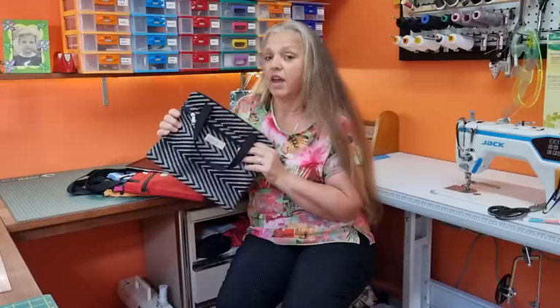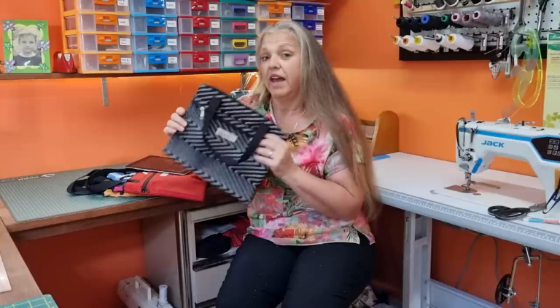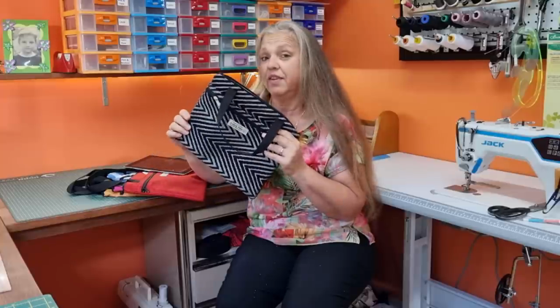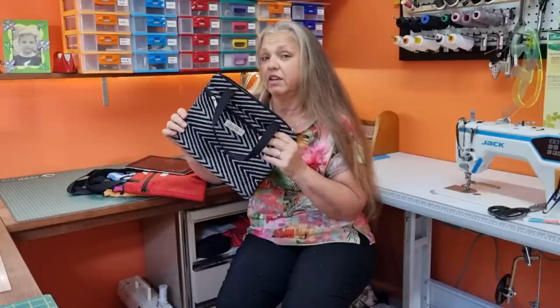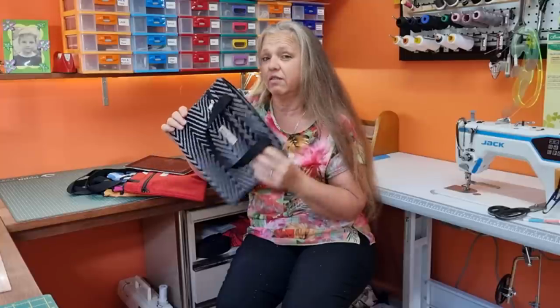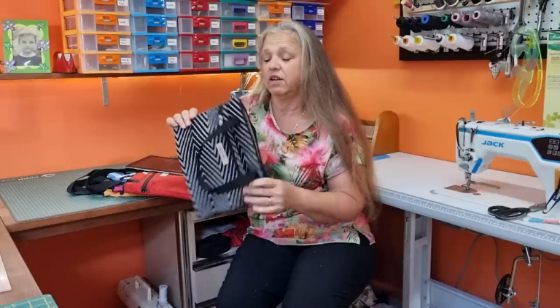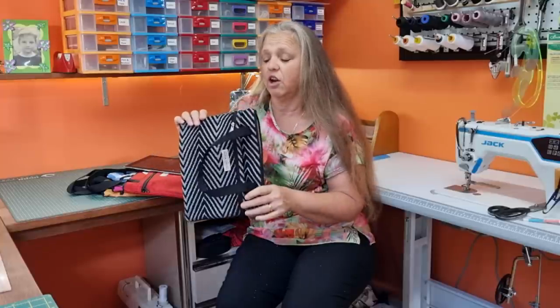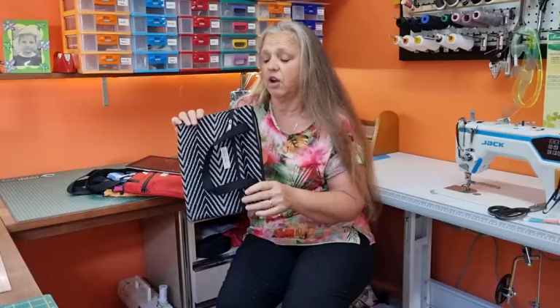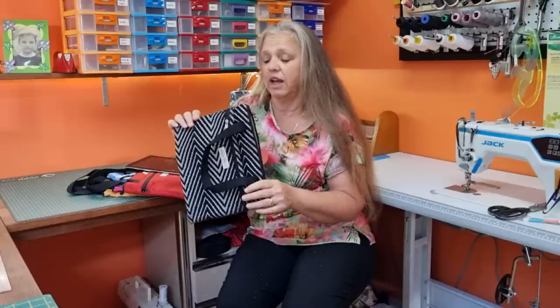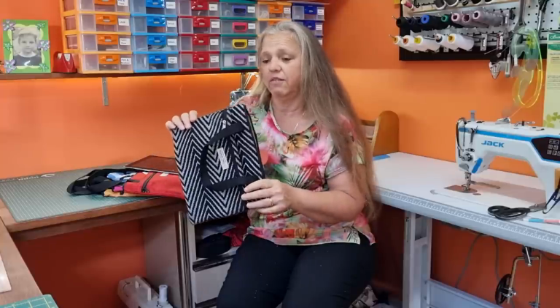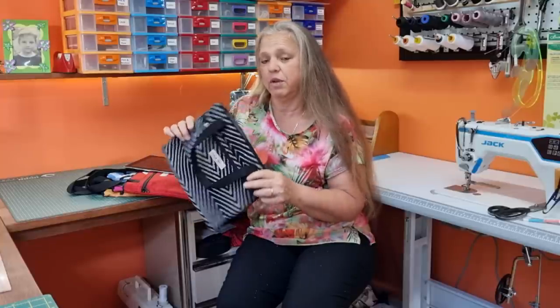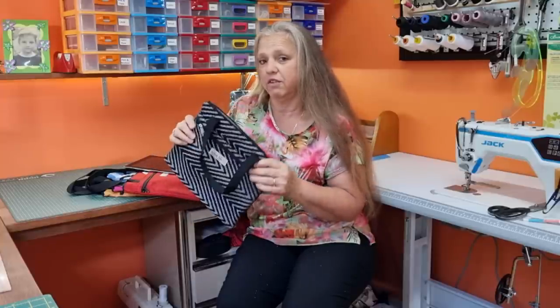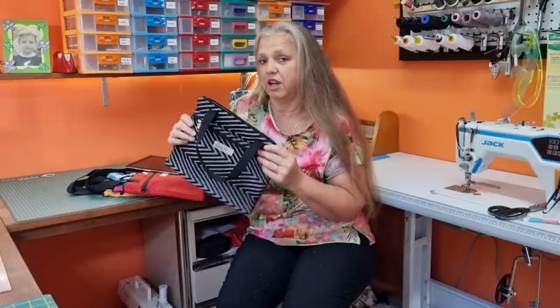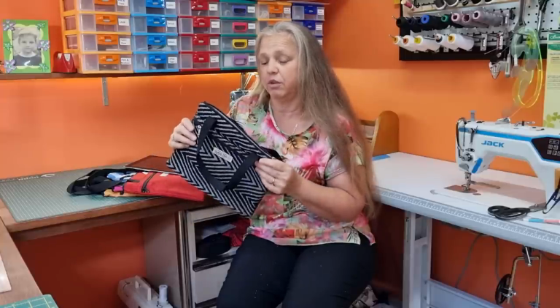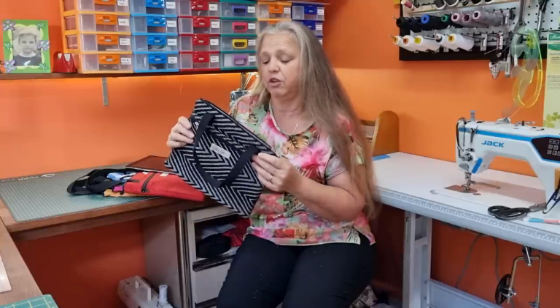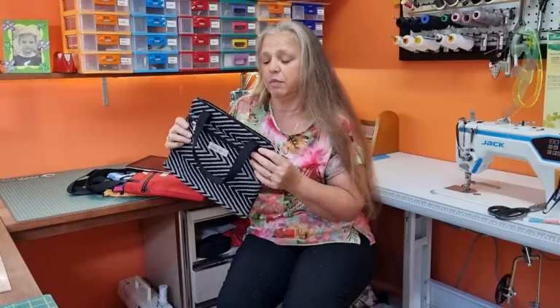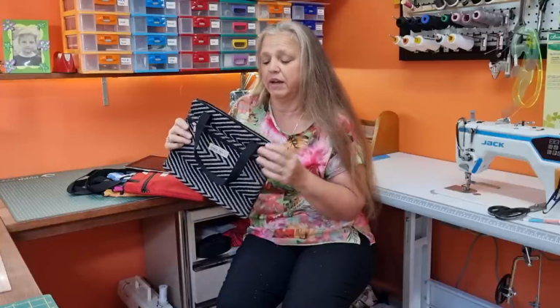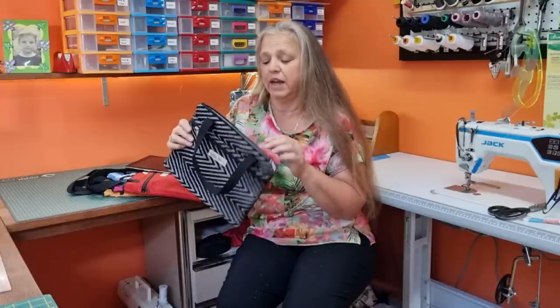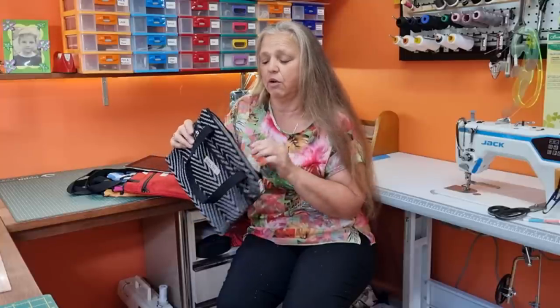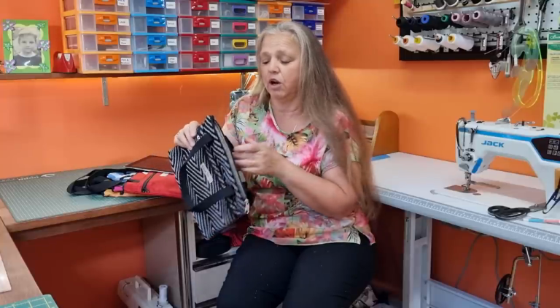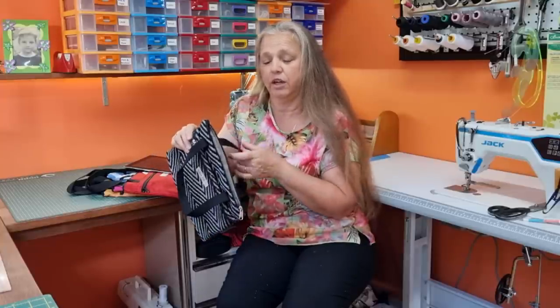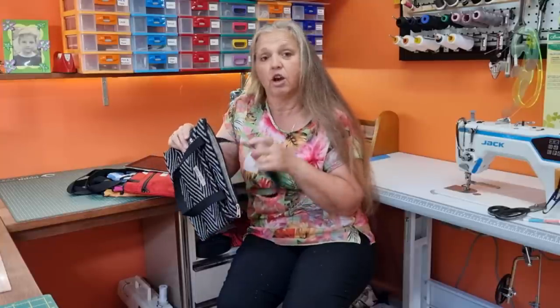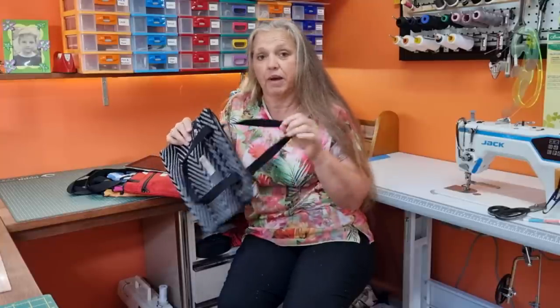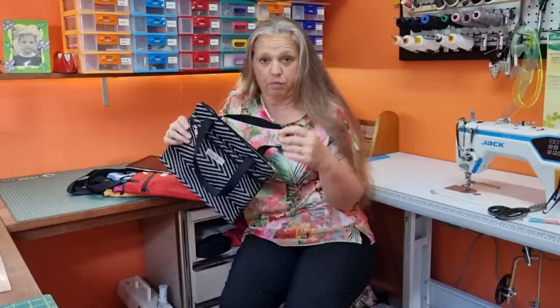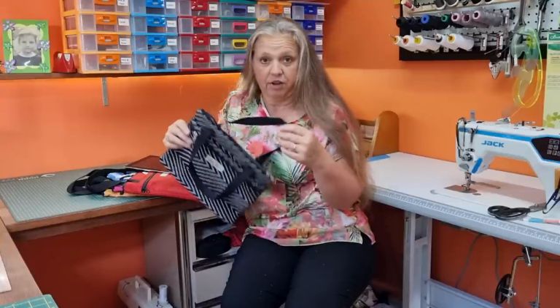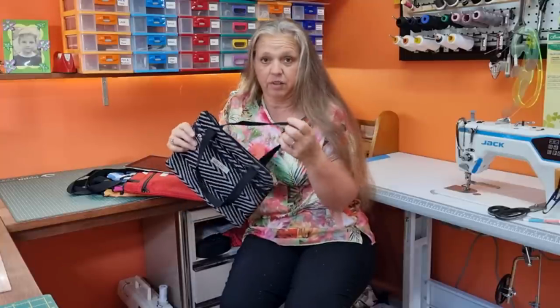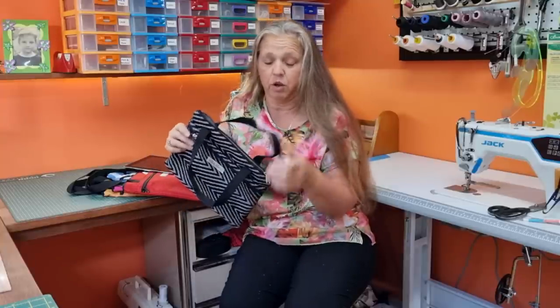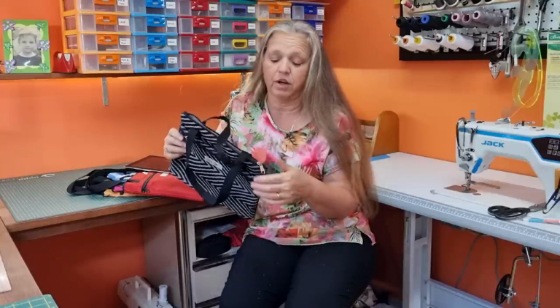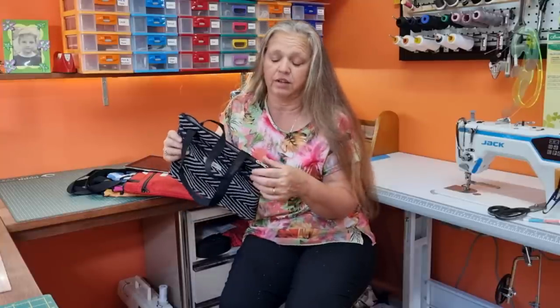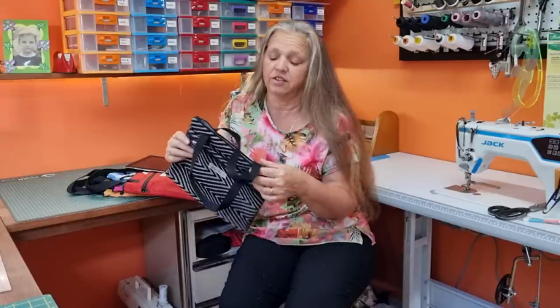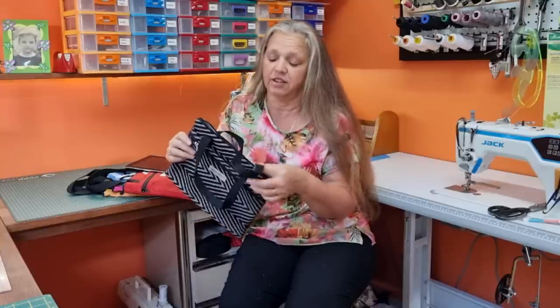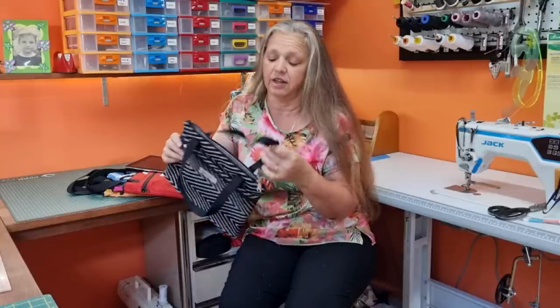Stick around and I'll show you how to do these. At the end of the video, I'll have a bit of a chat about how I go about pricing my products to sell.